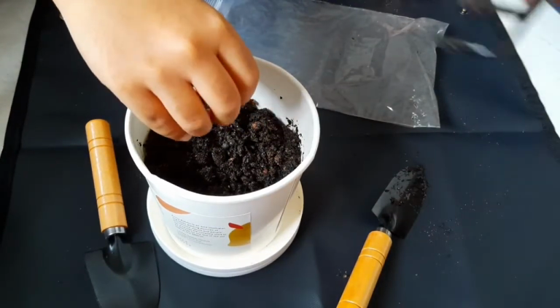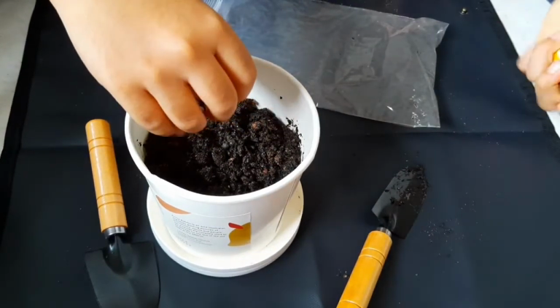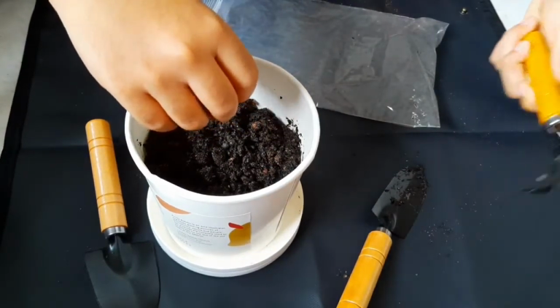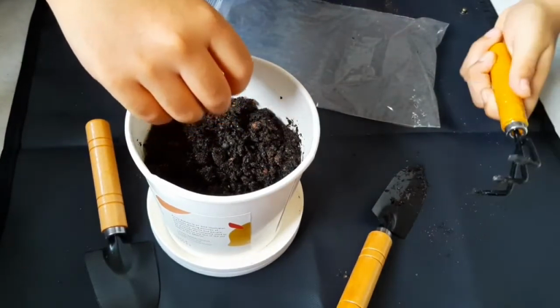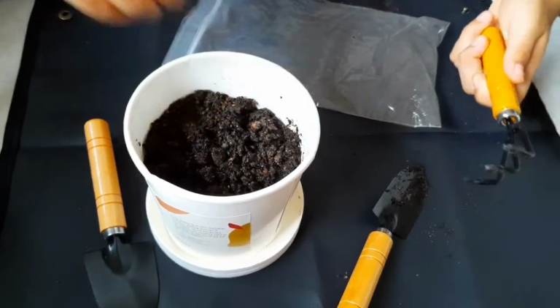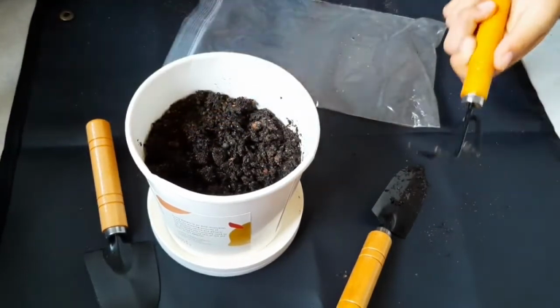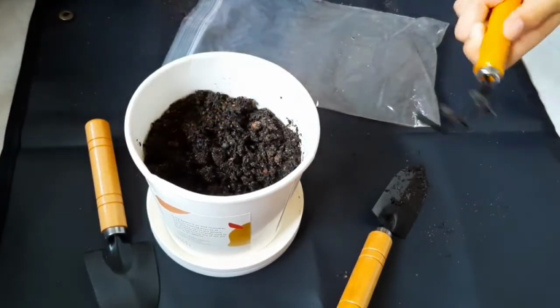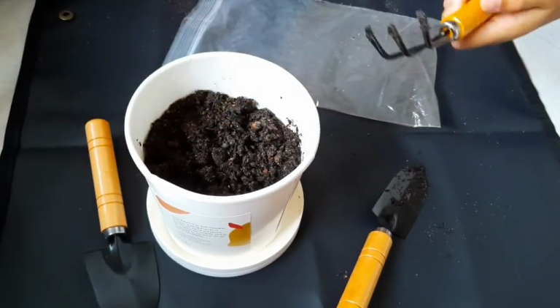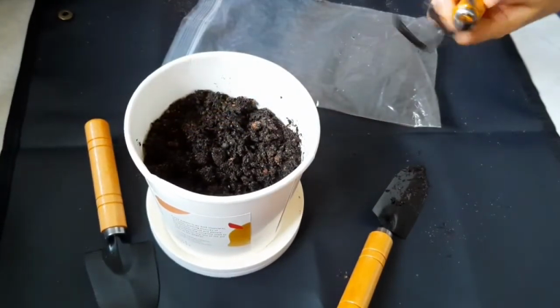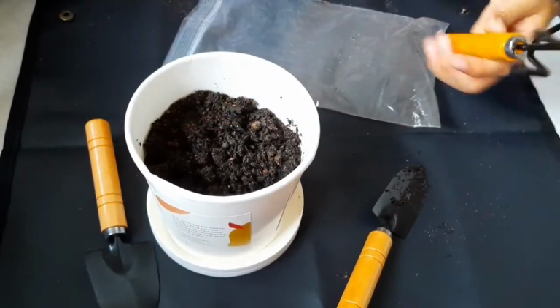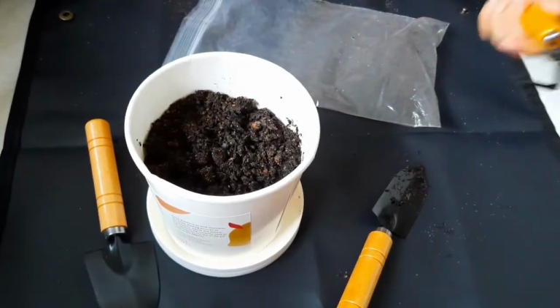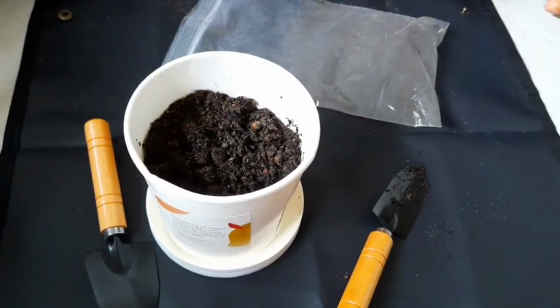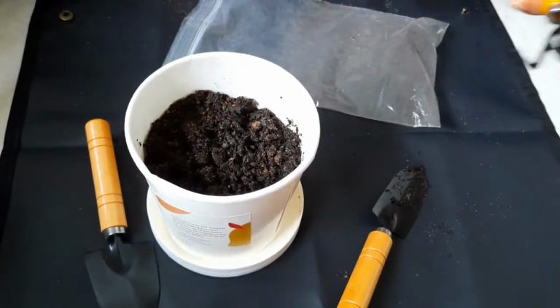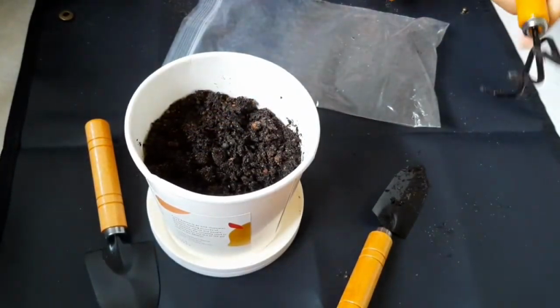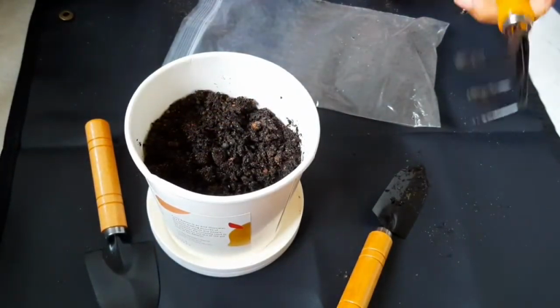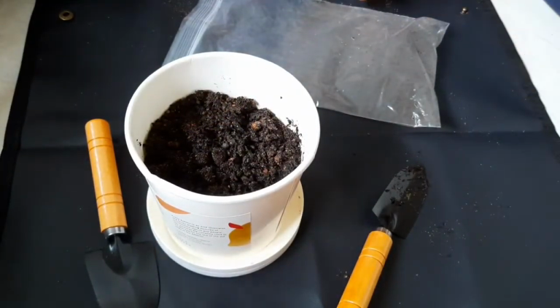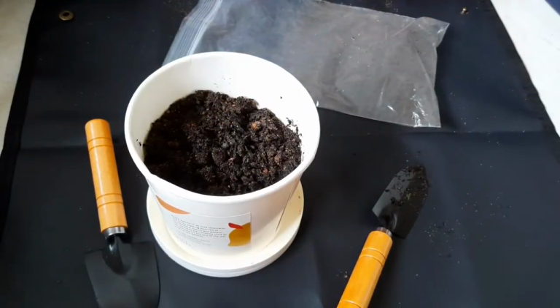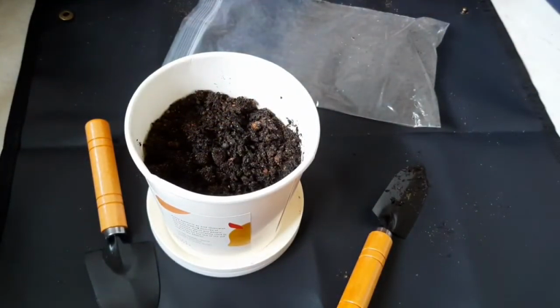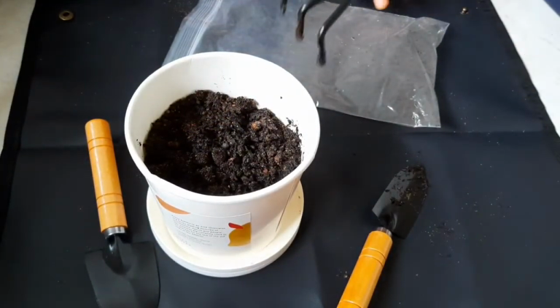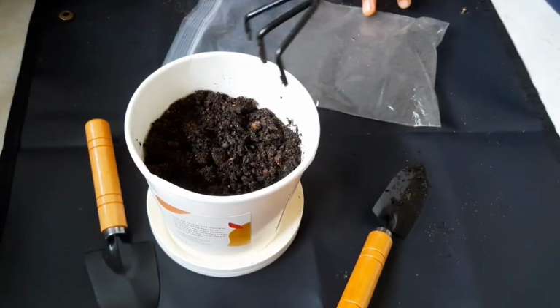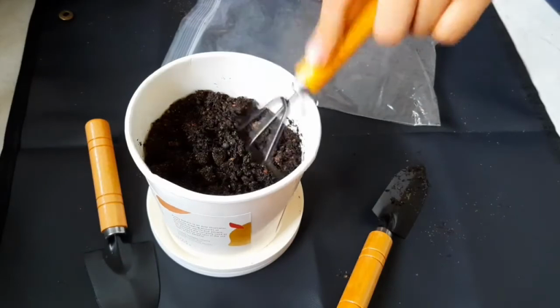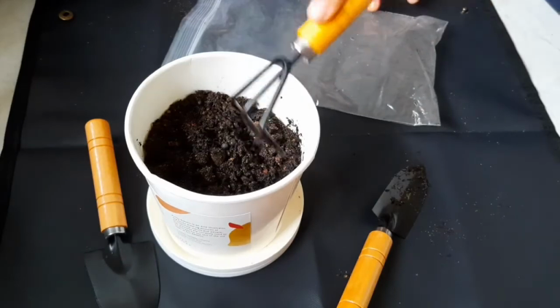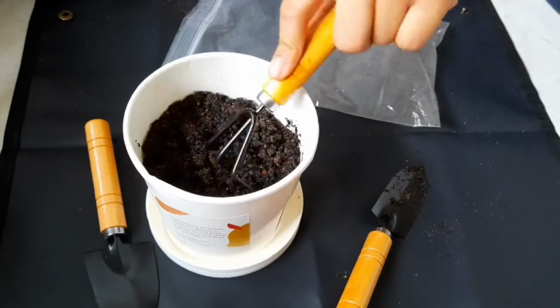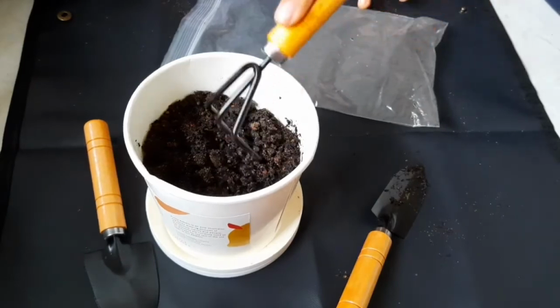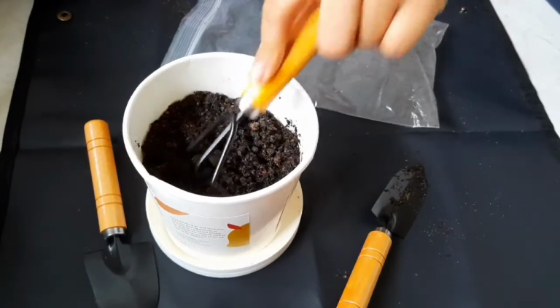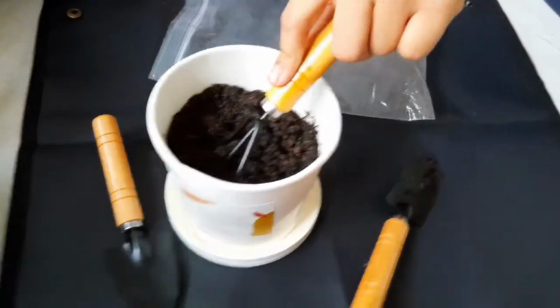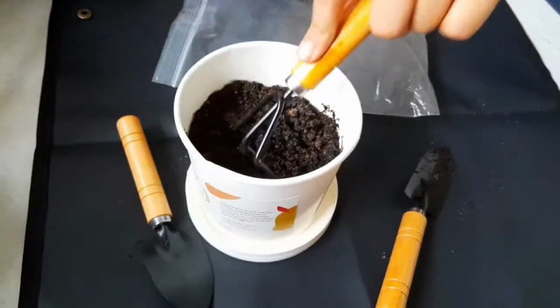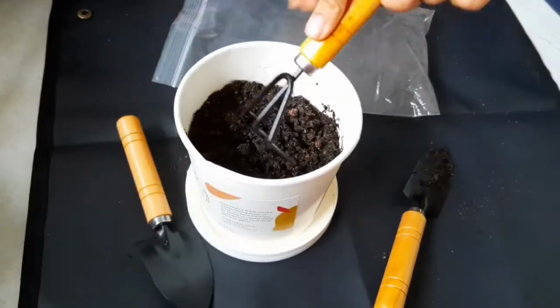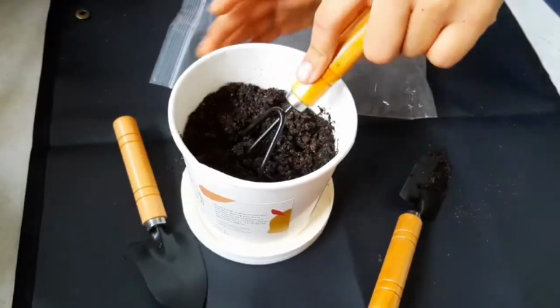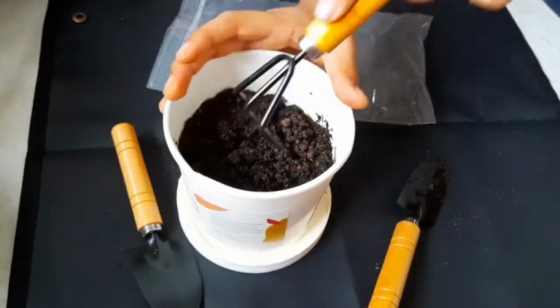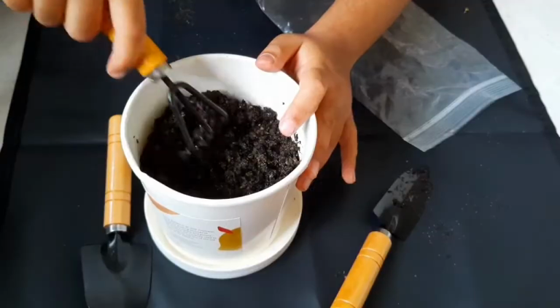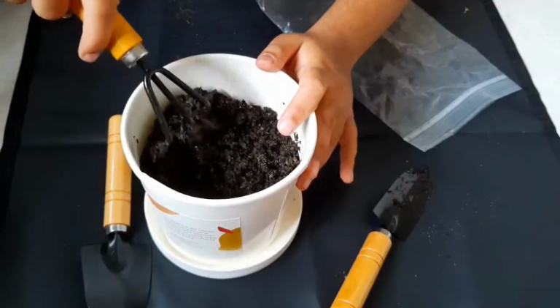We need to take our tool like this. If you don't have one, you can use your hands, but since we have a tool, let's use it. Now we need to sift and settle the soil.